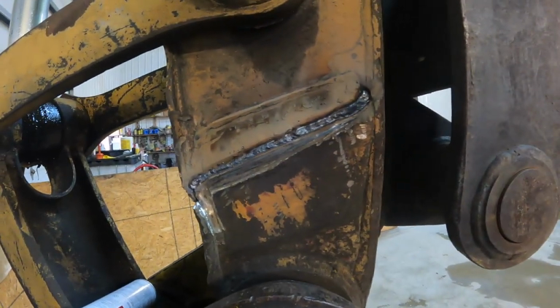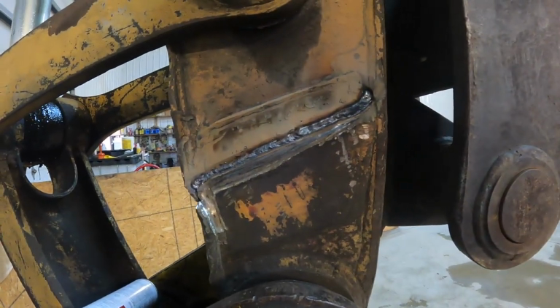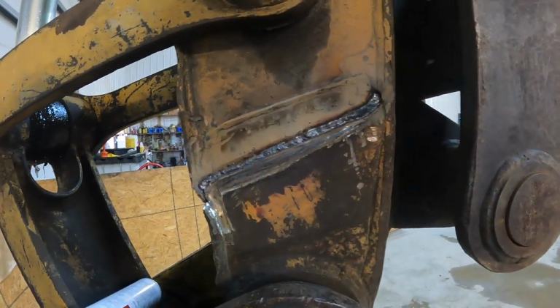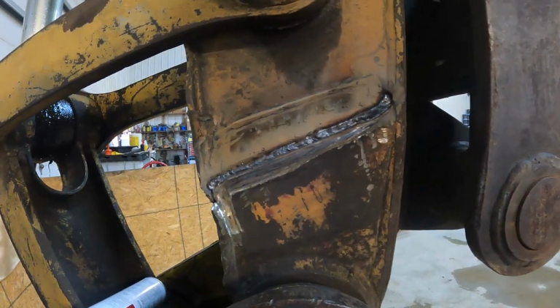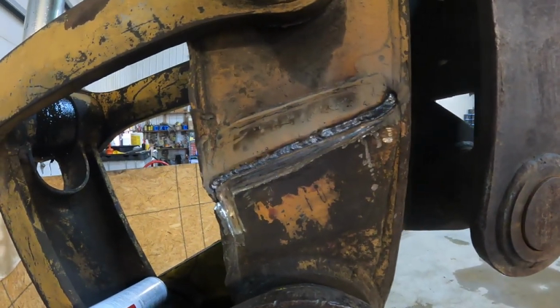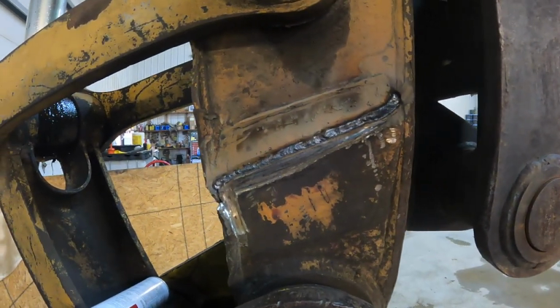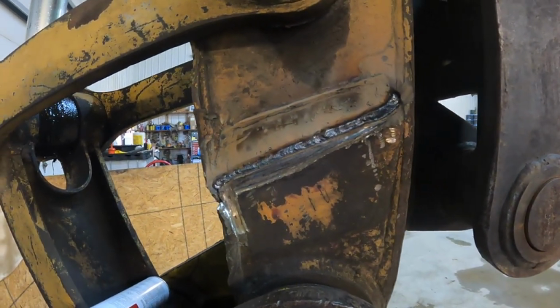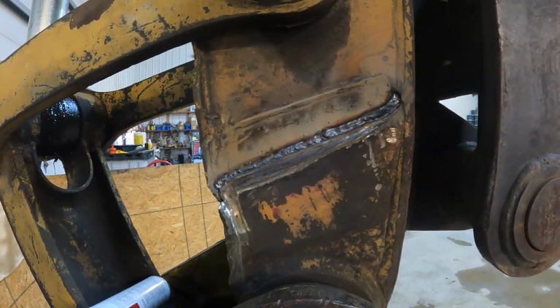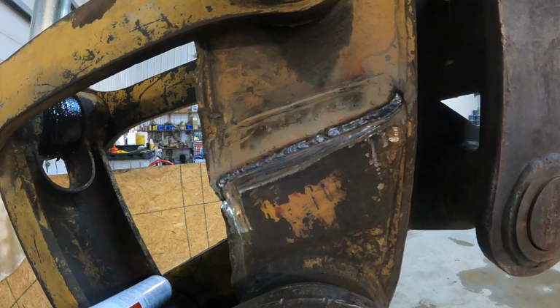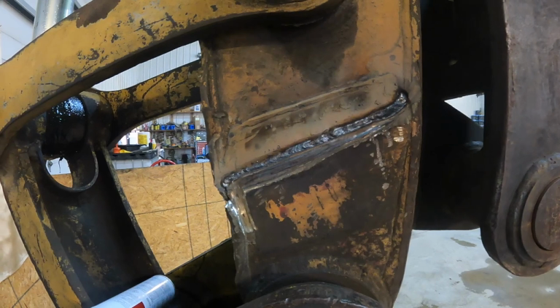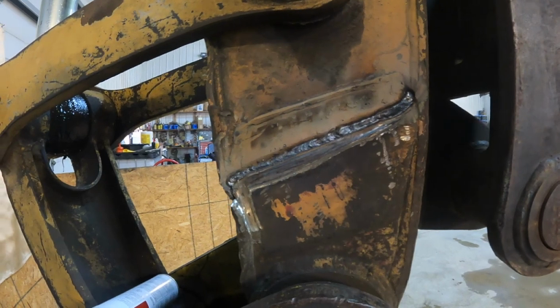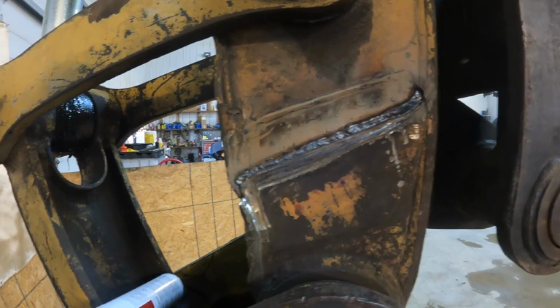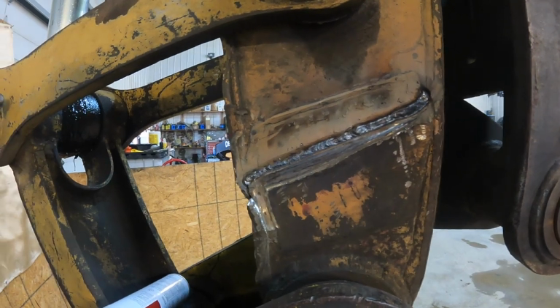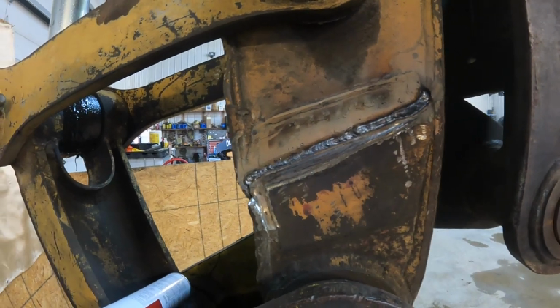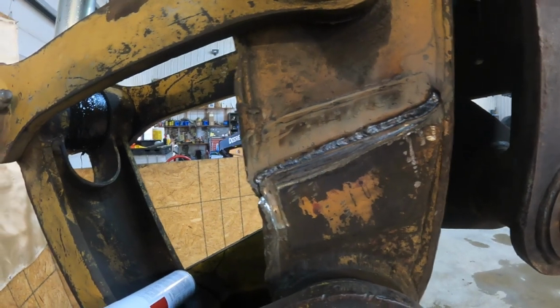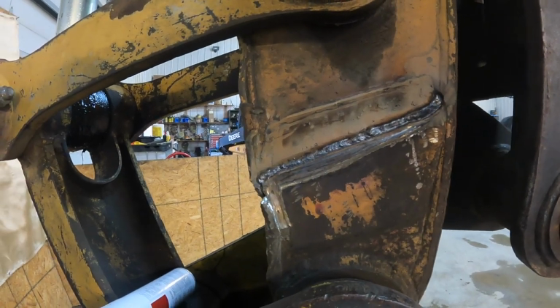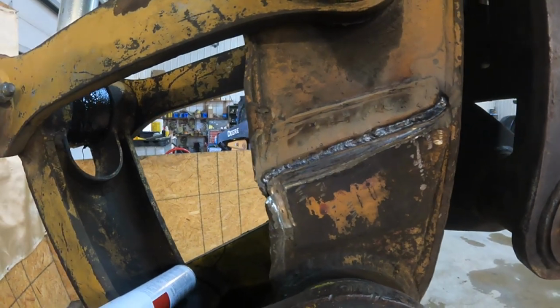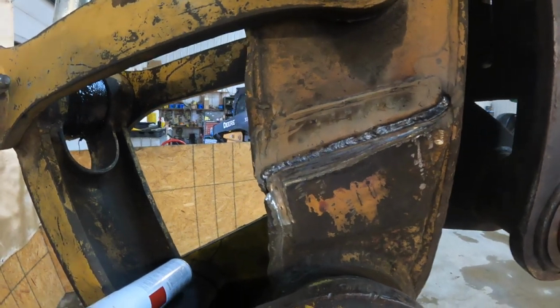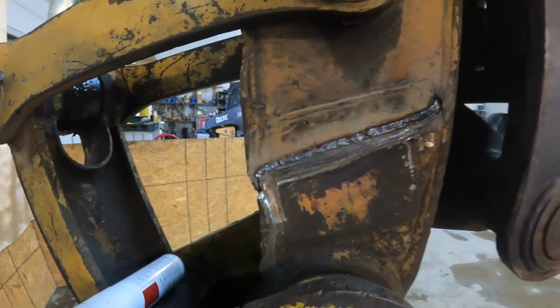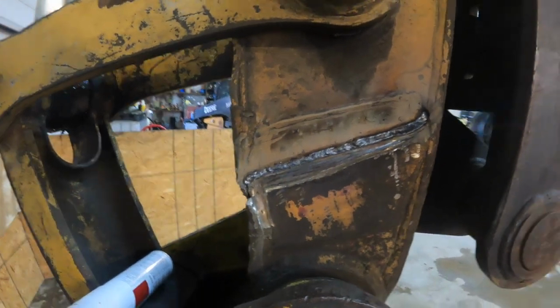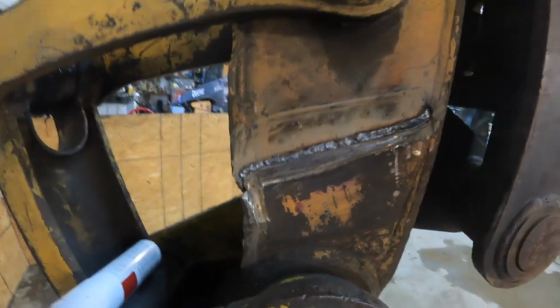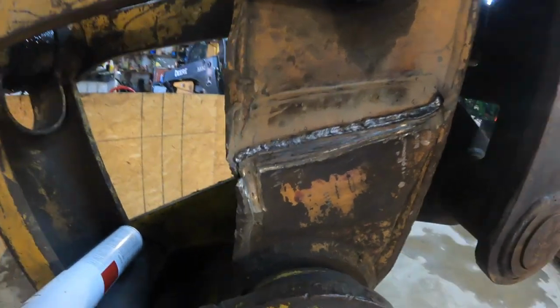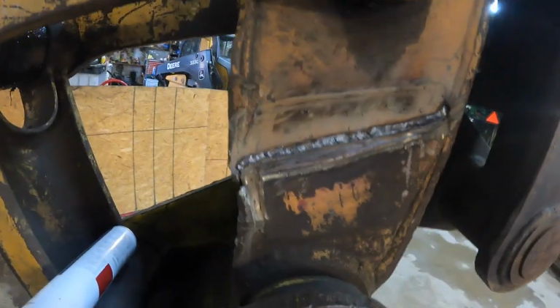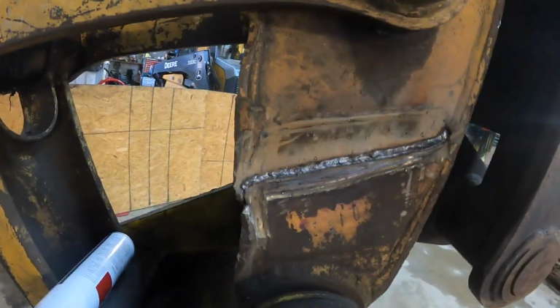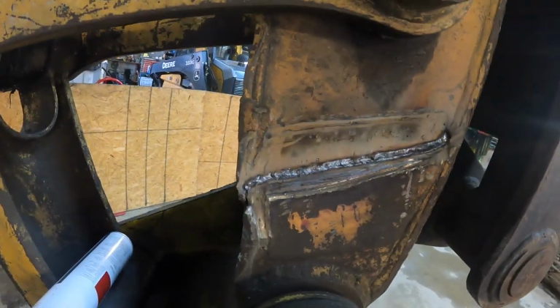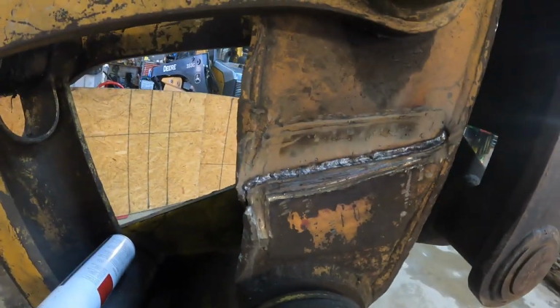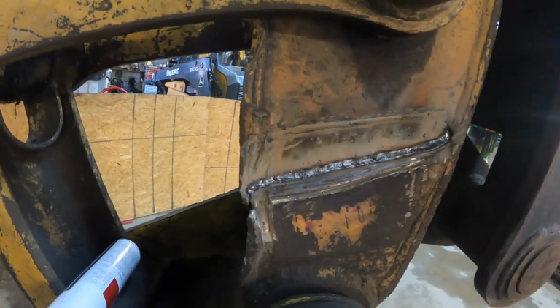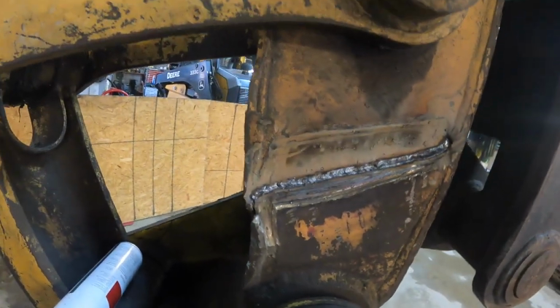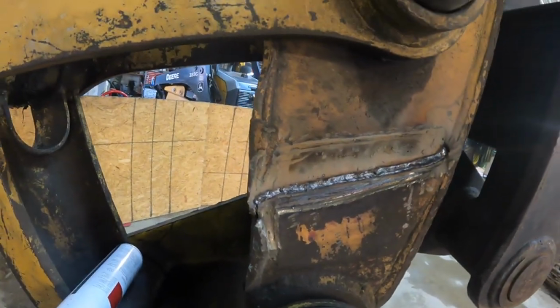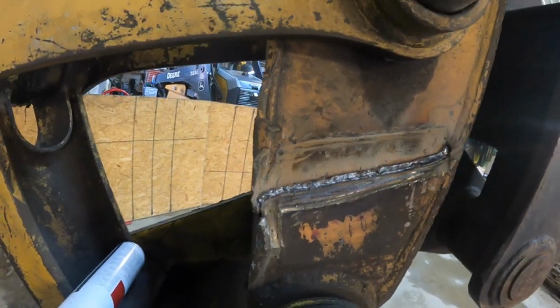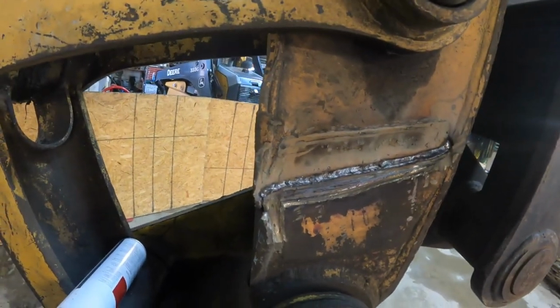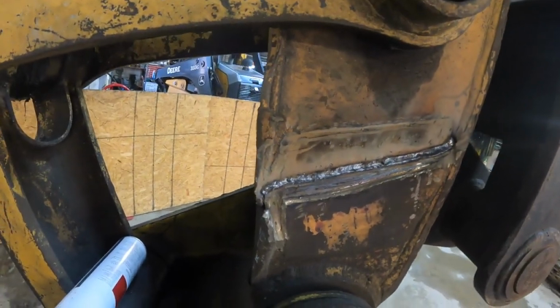Then we'll grind it down a little bit and put that reinforcing pad back on where it was.